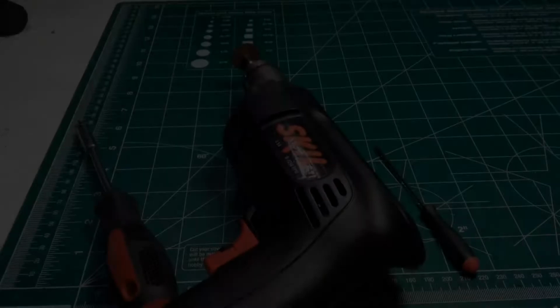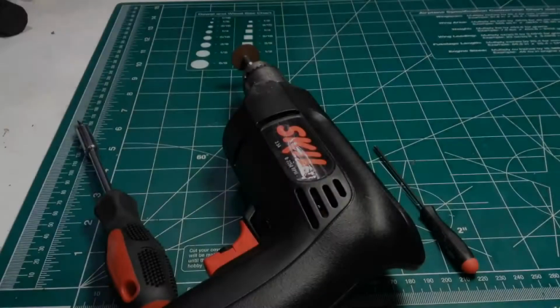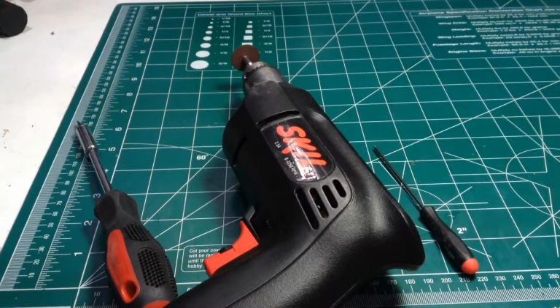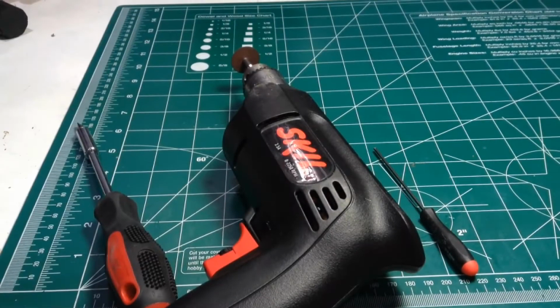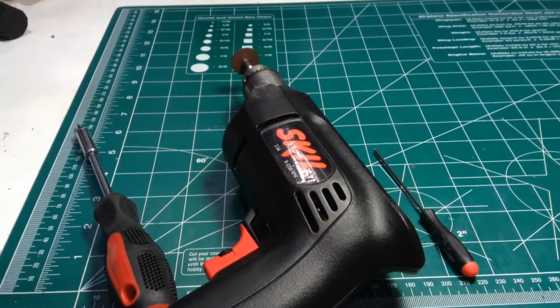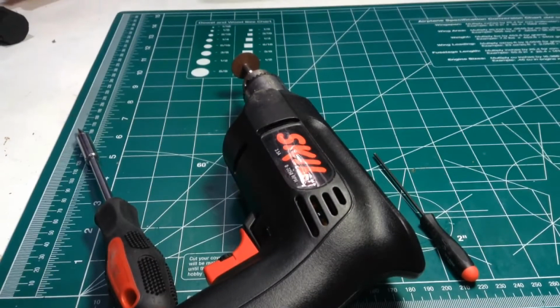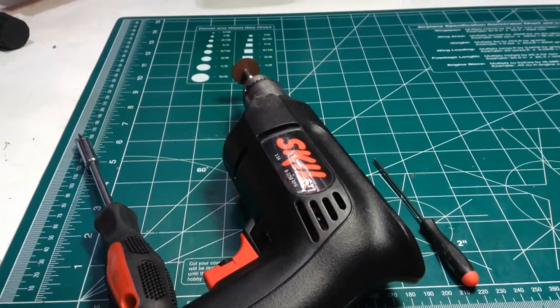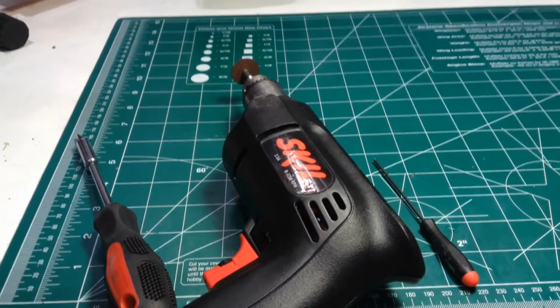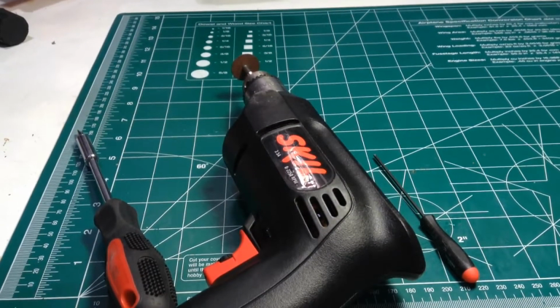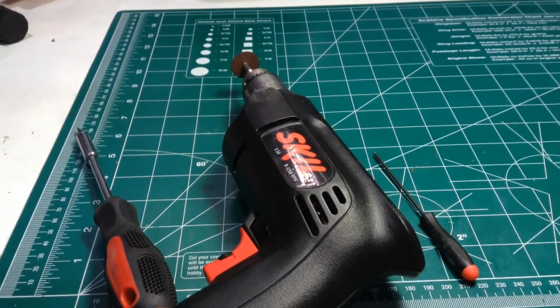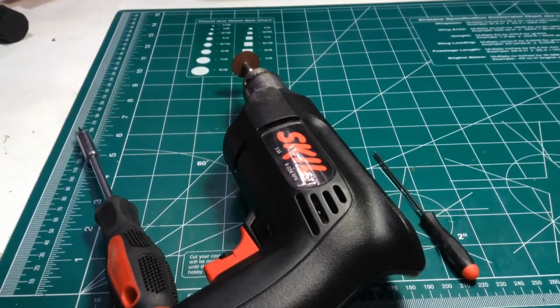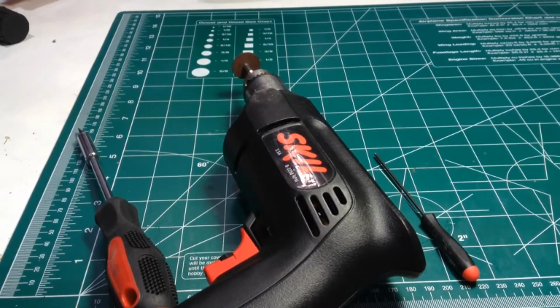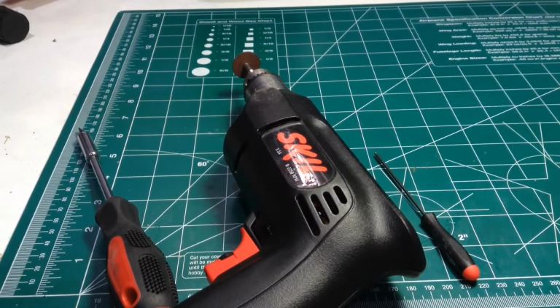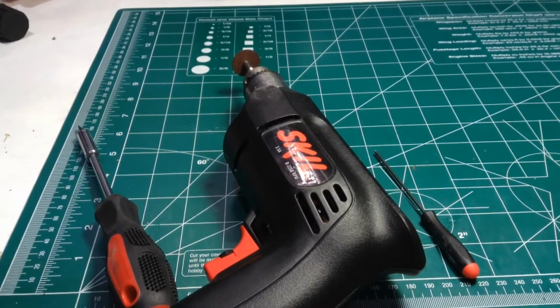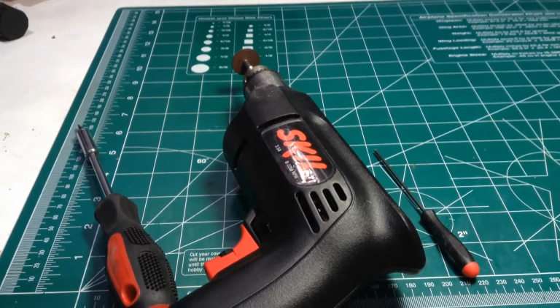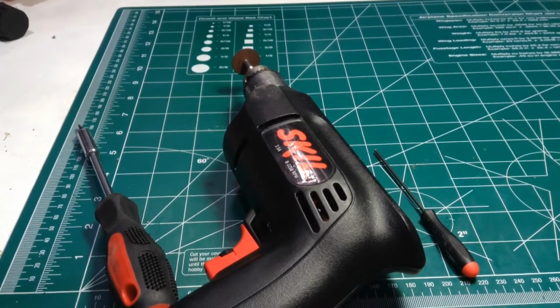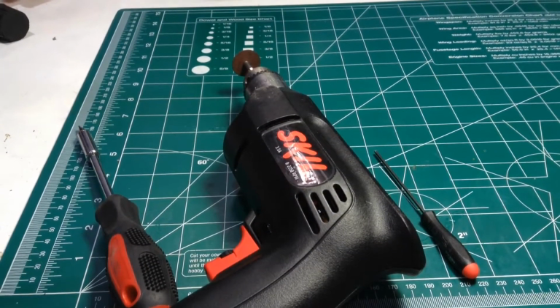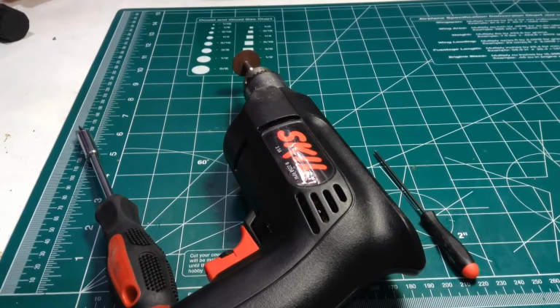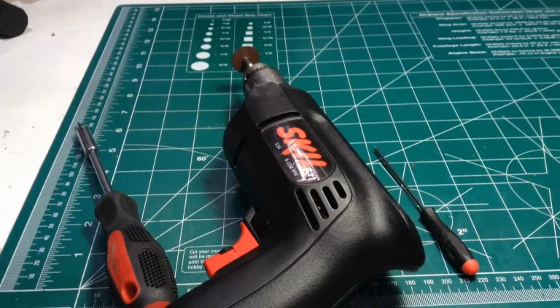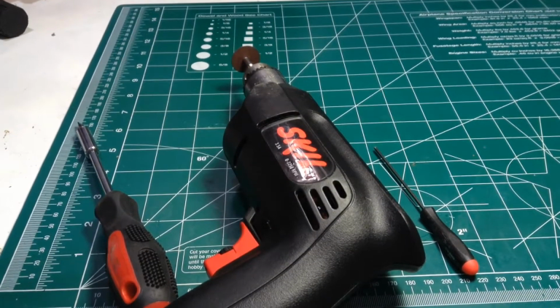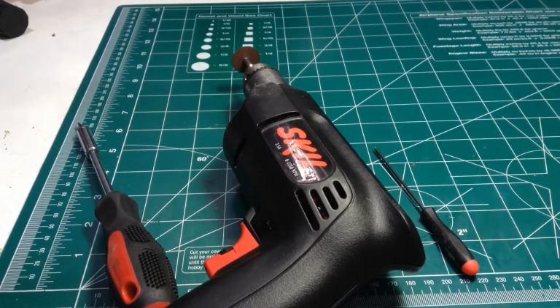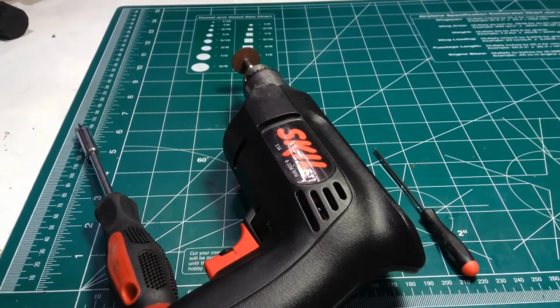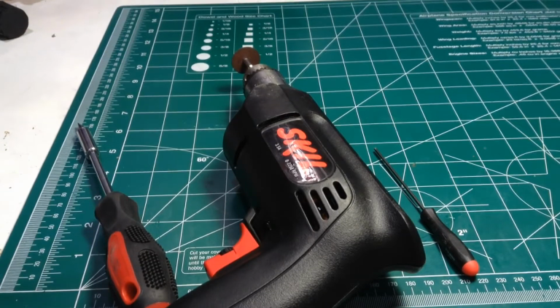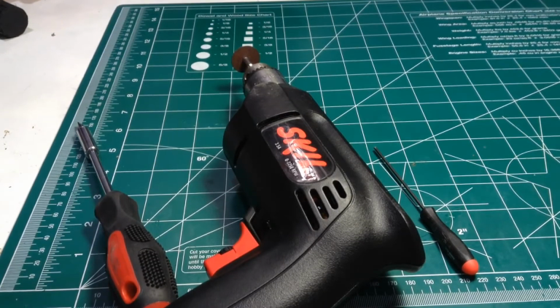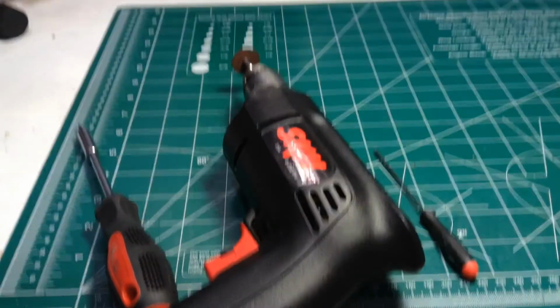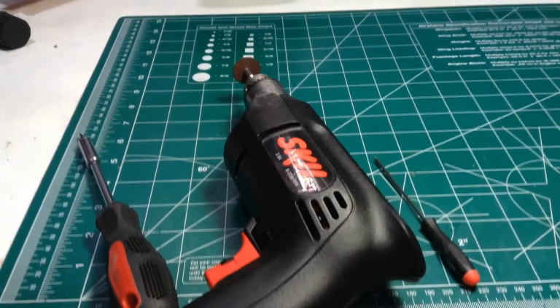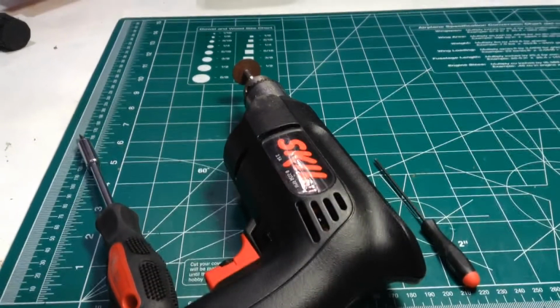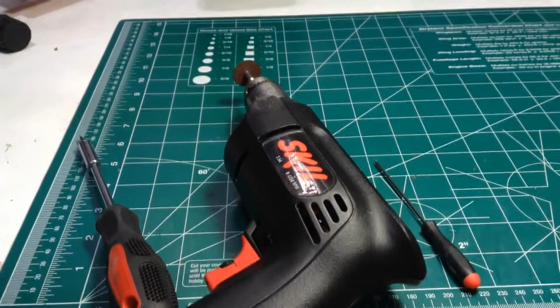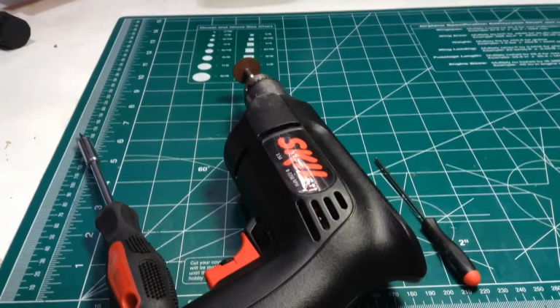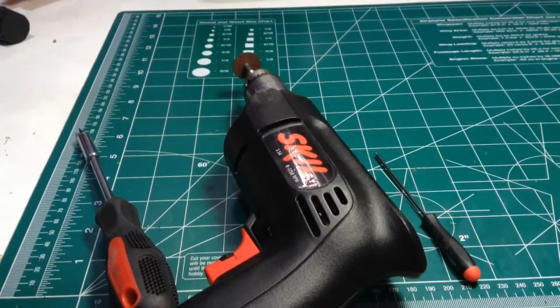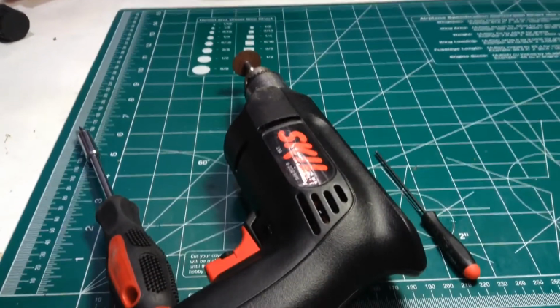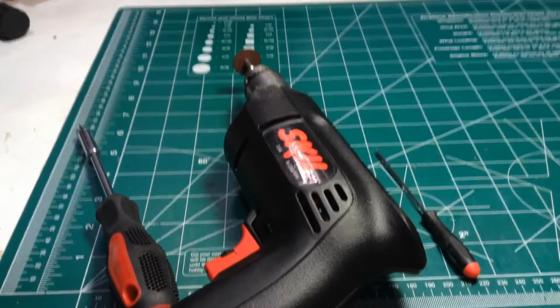Hey everybody, PoxF100 here, and today we're going to be making a video on how to remove a stripped screw on your RC, or really for any application you can find.